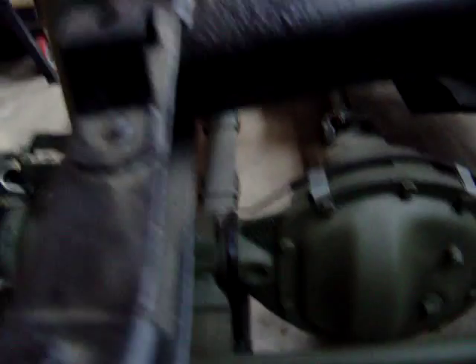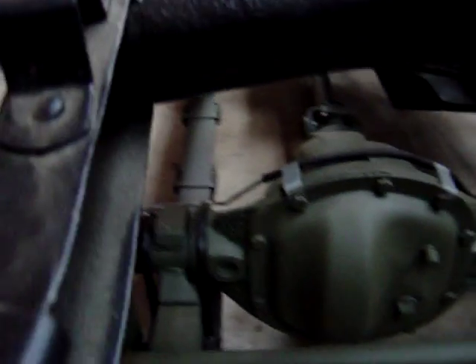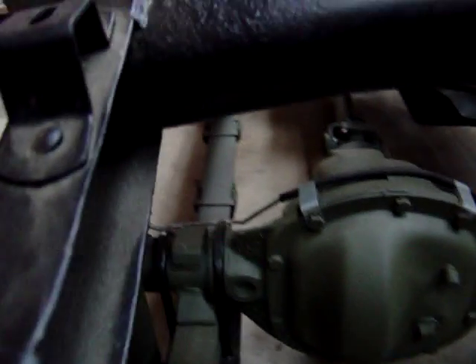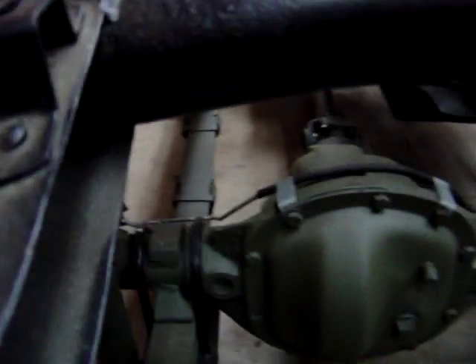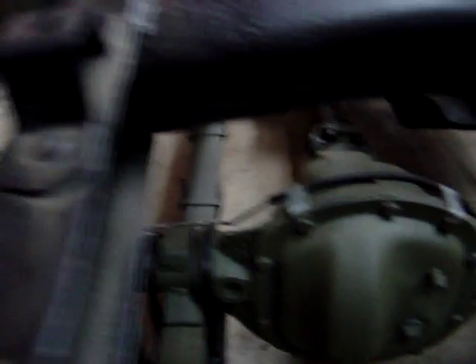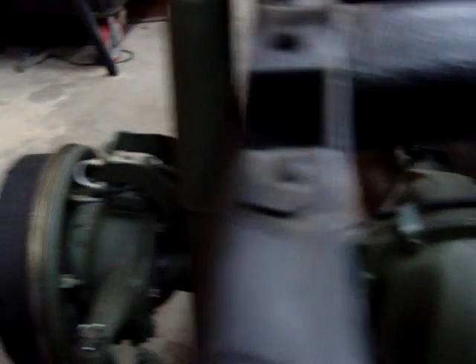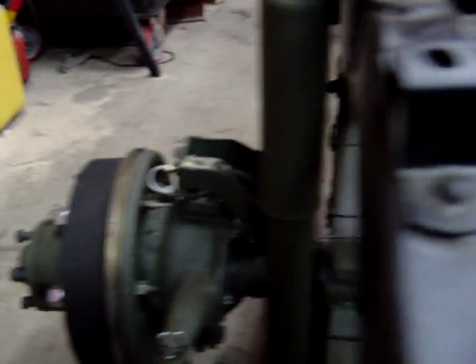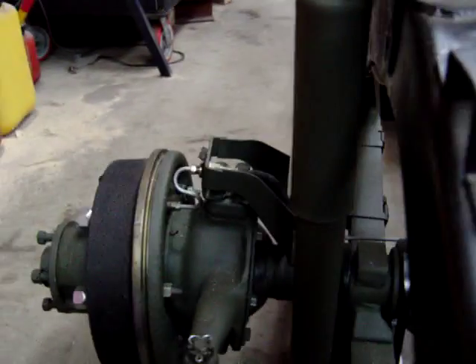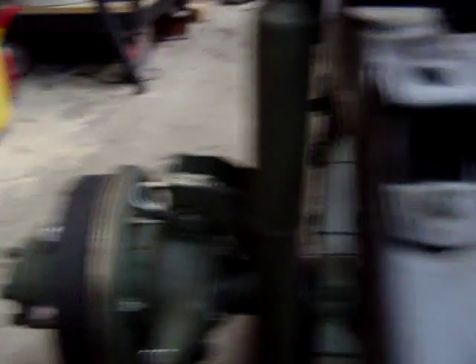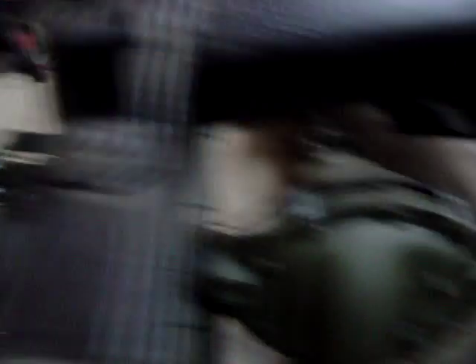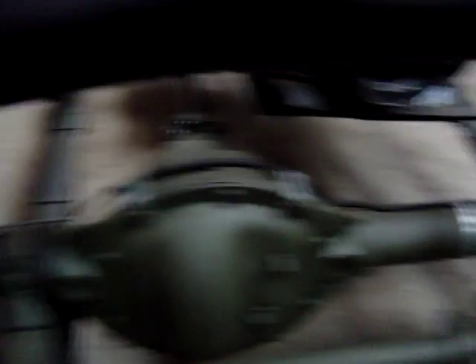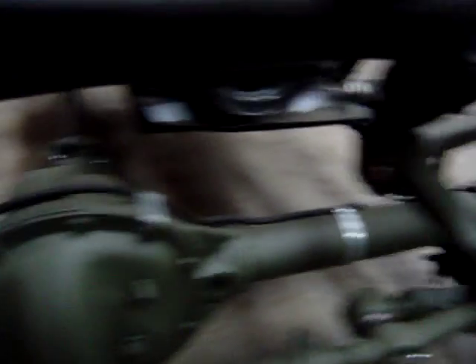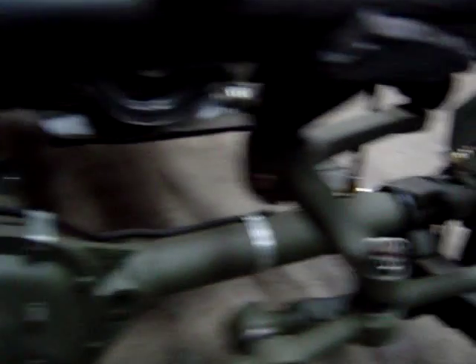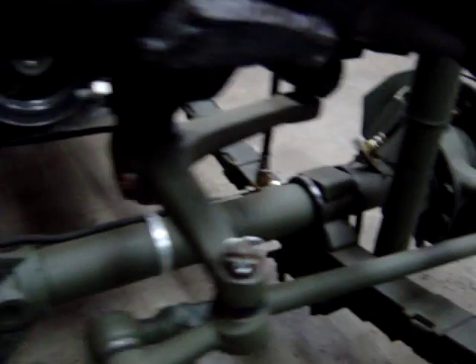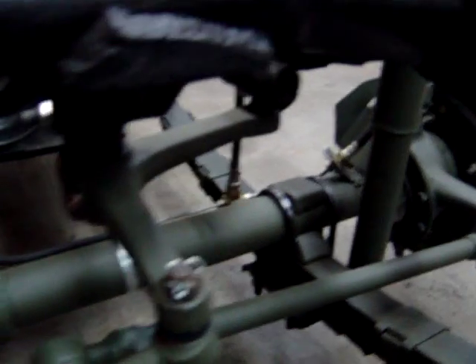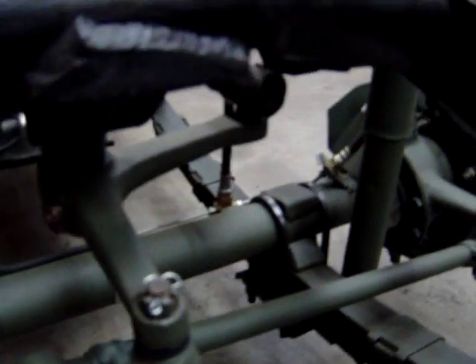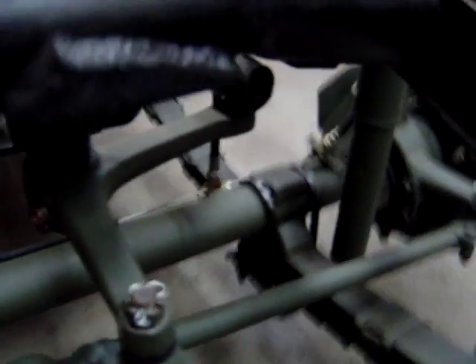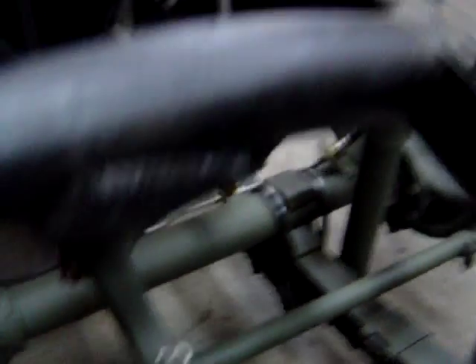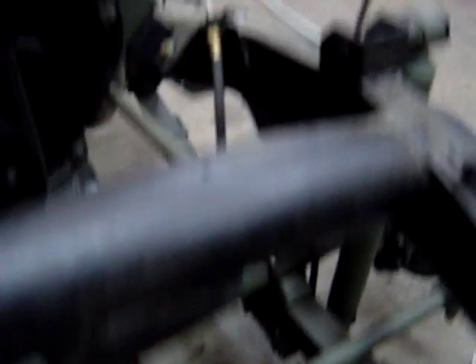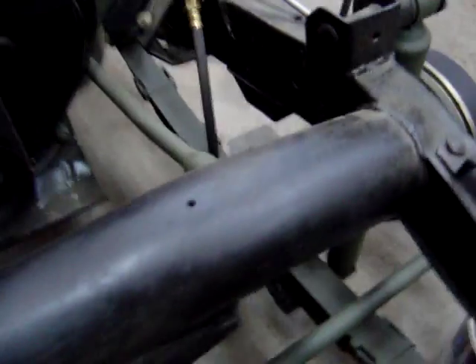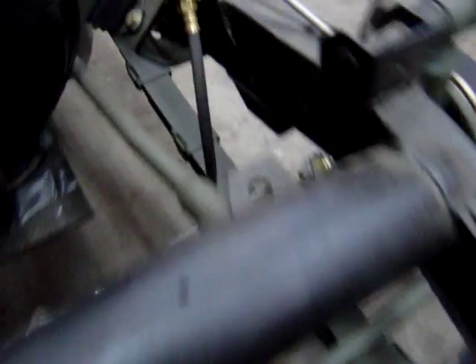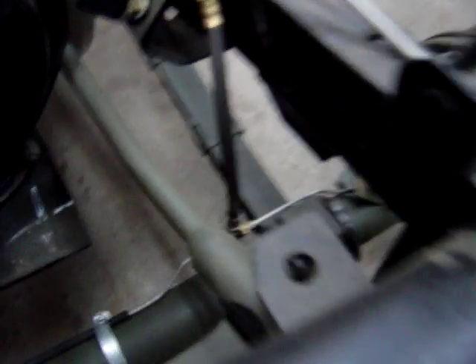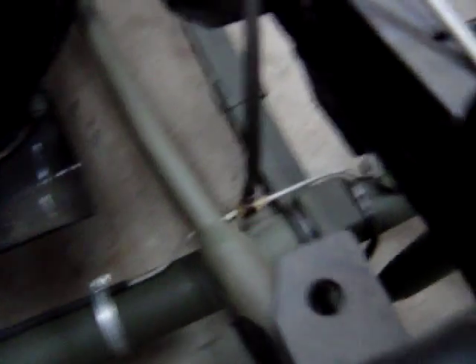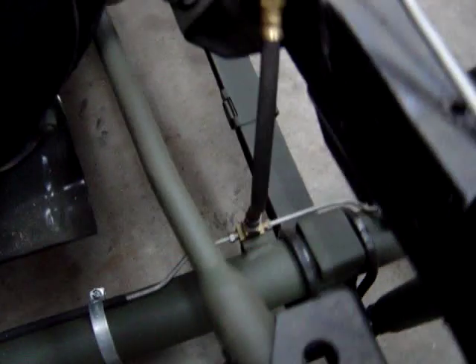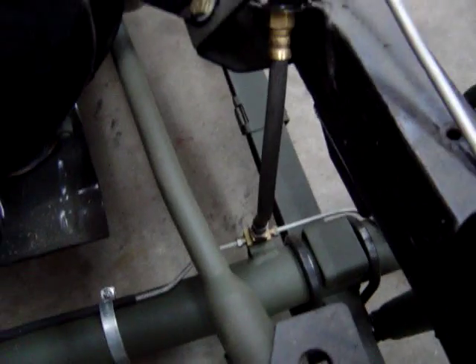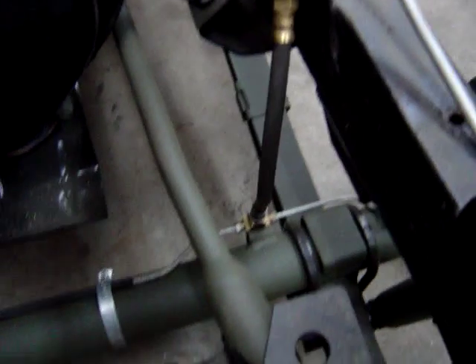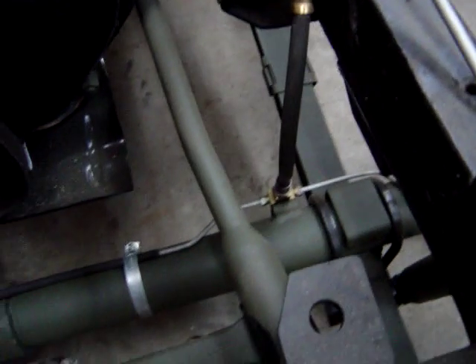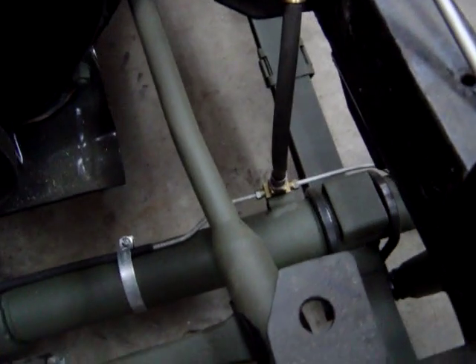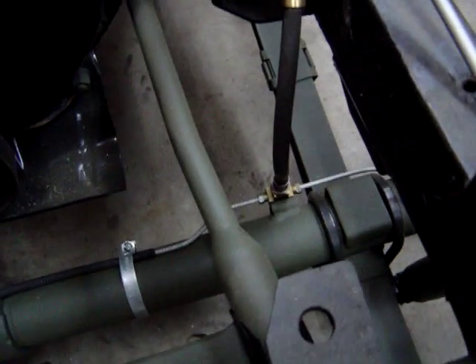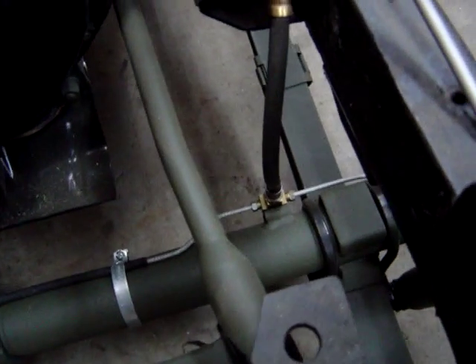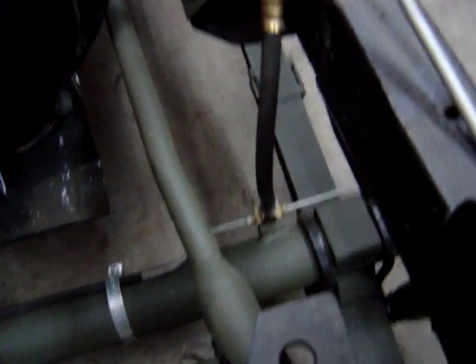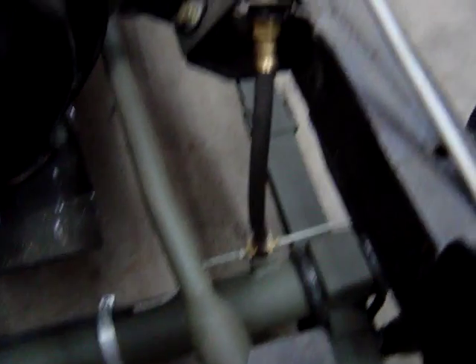Brake lines are installed now, or at least the front portion anyhow. You can see here a little T.